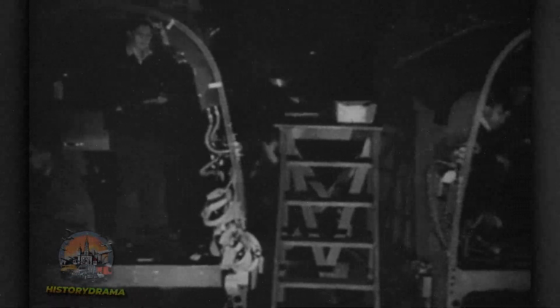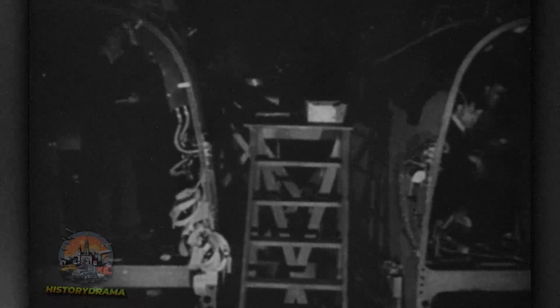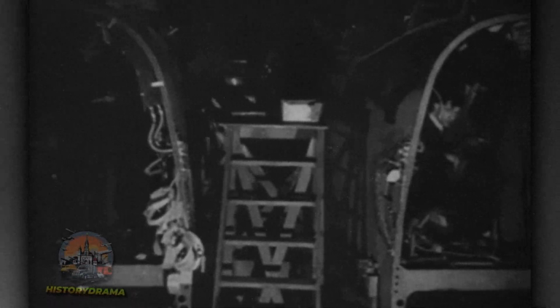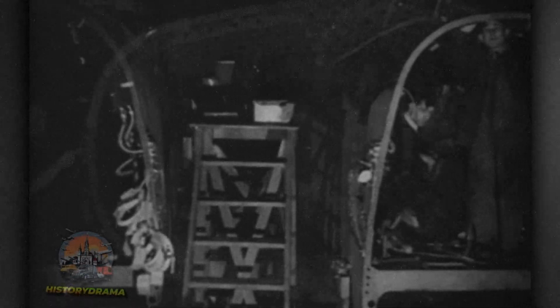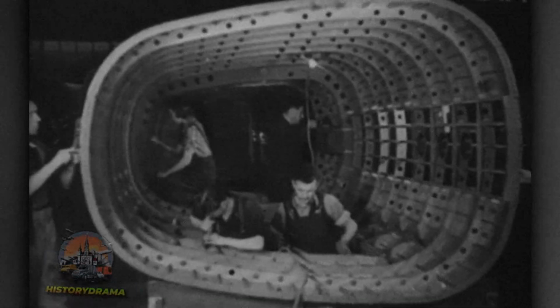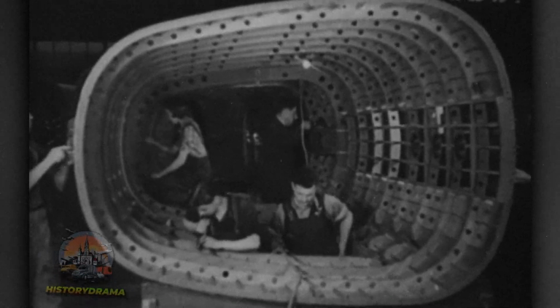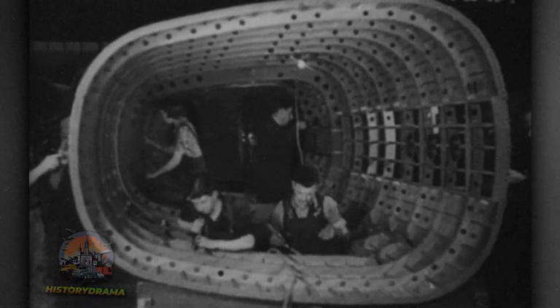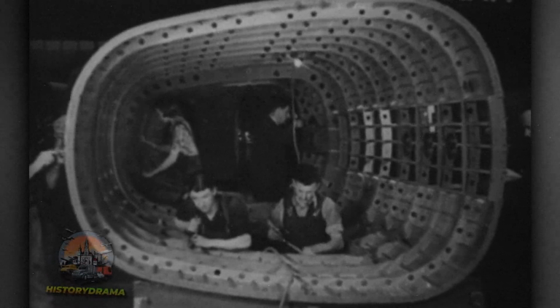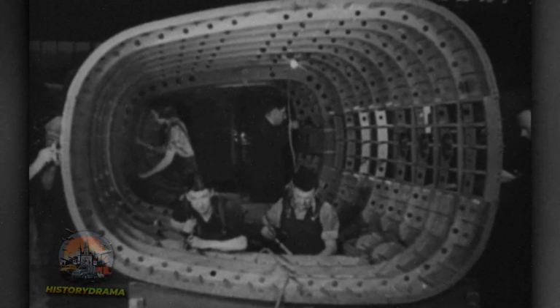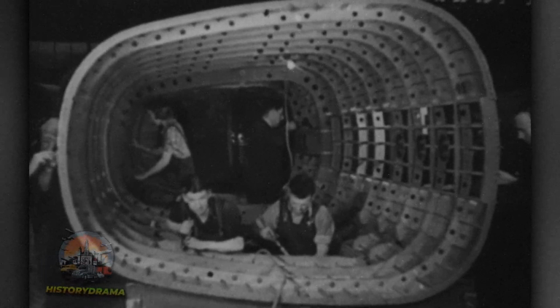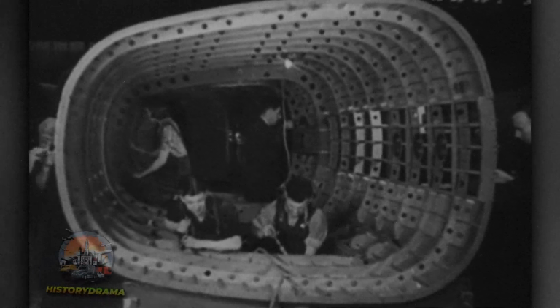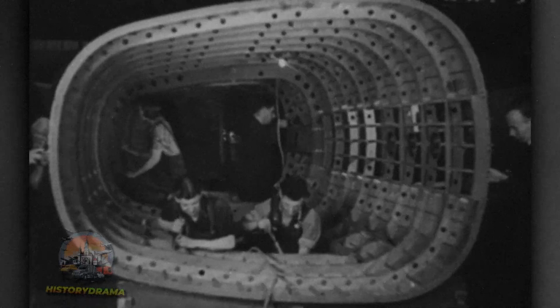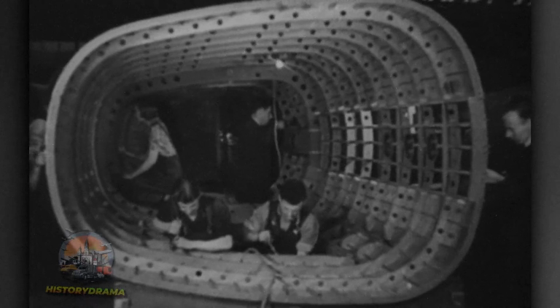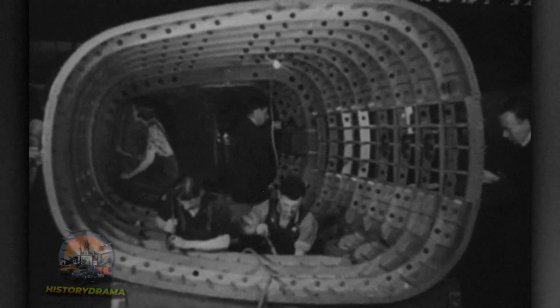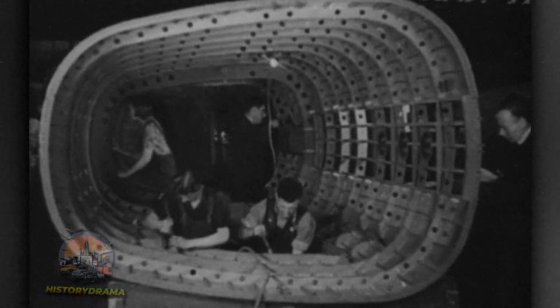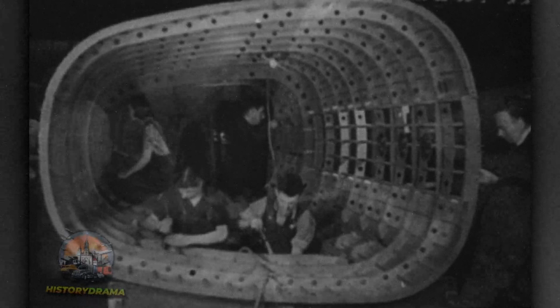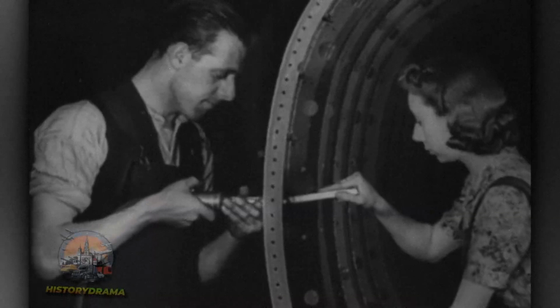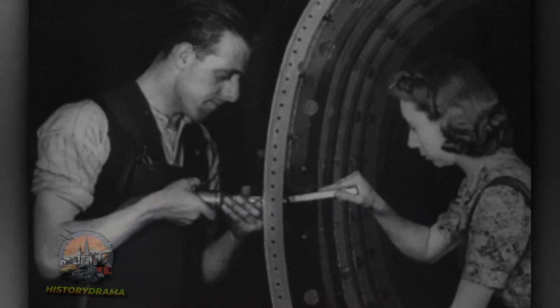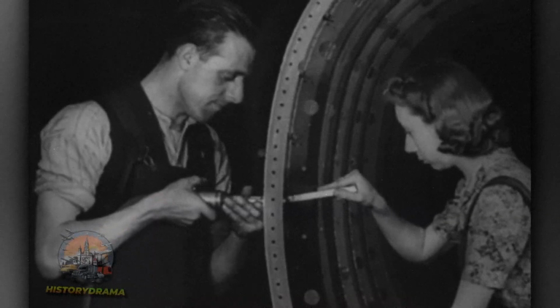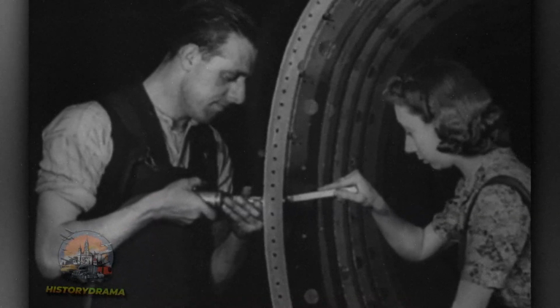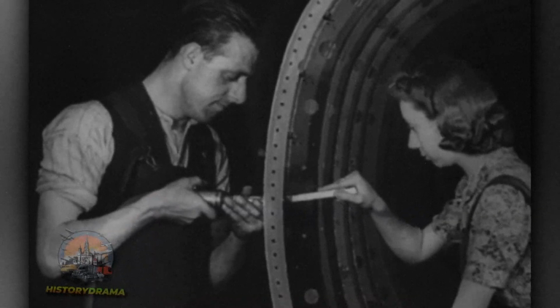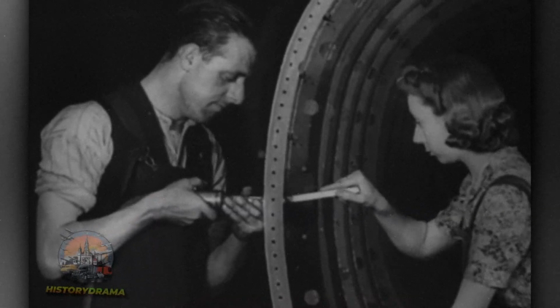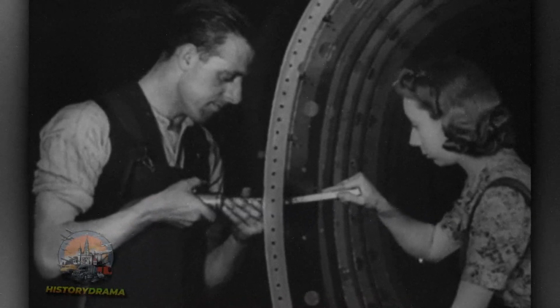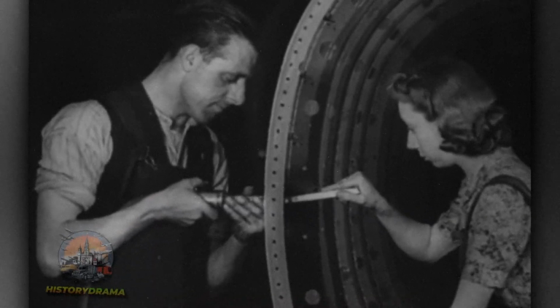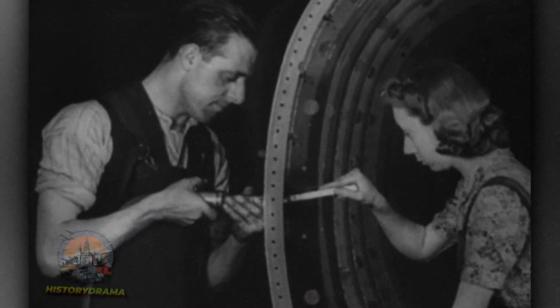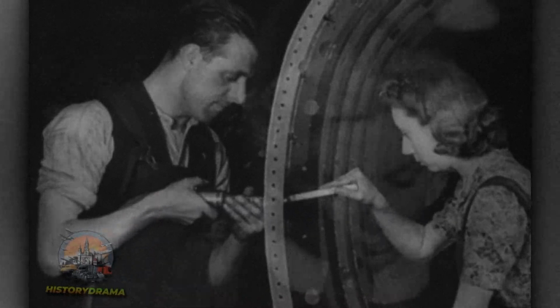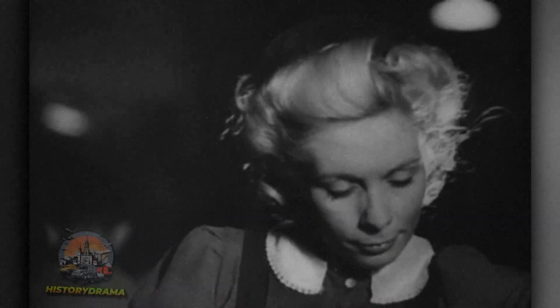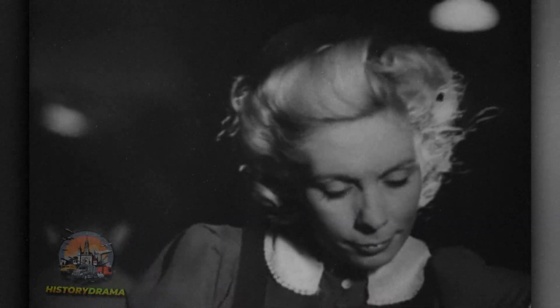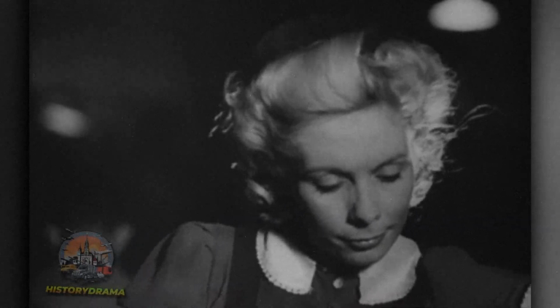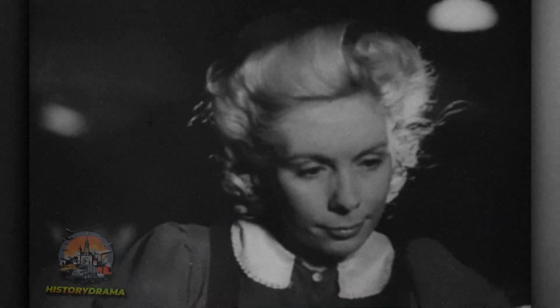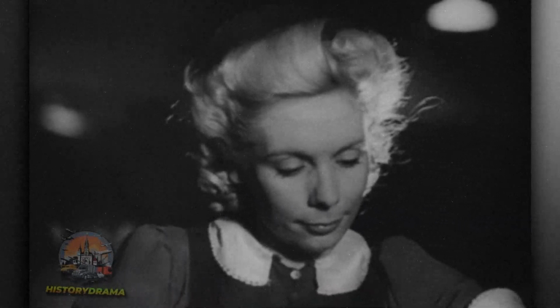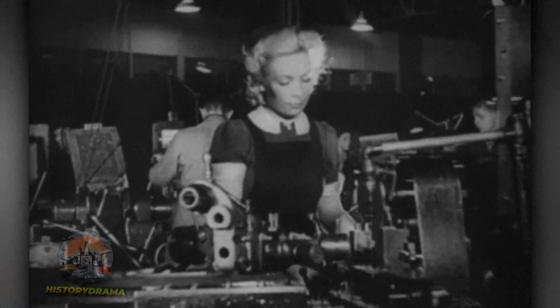Today we'll look at the factories where this iconic aircraft was built, how it was made, and the critical role it played in turning the tide of the war.